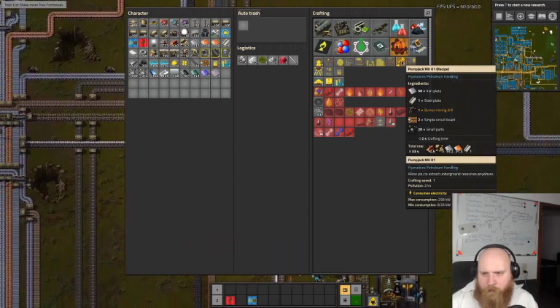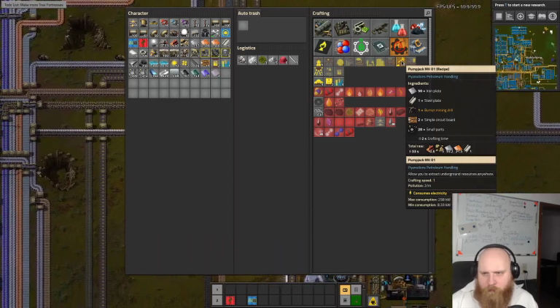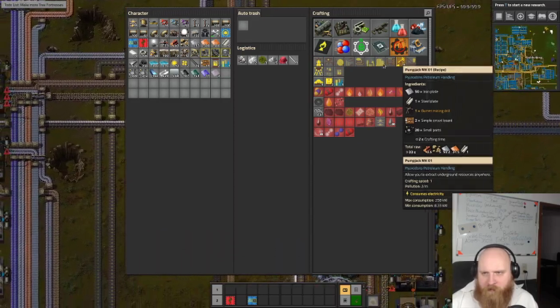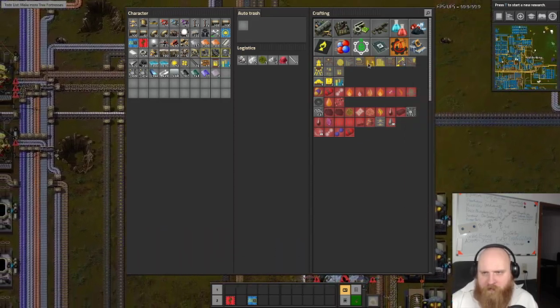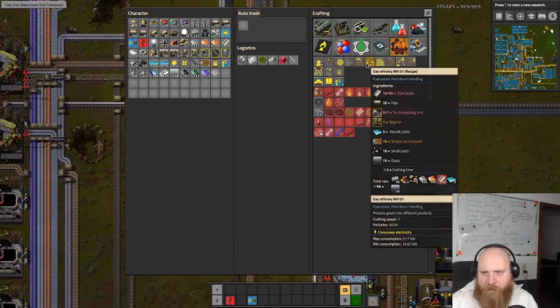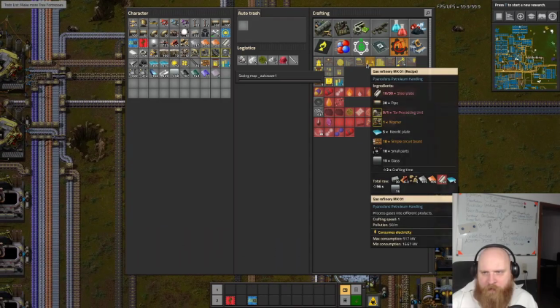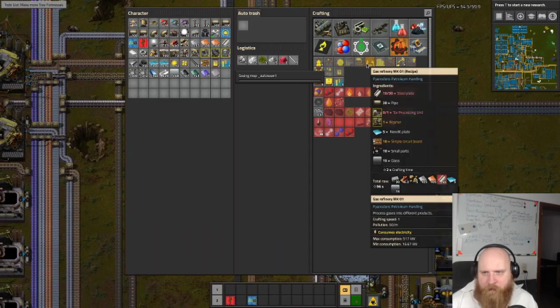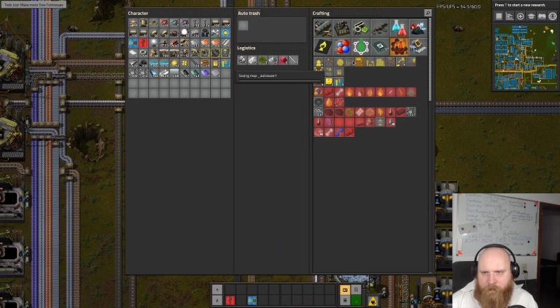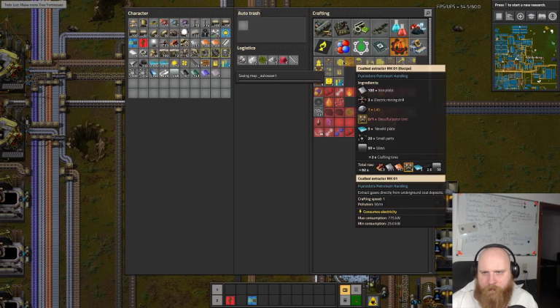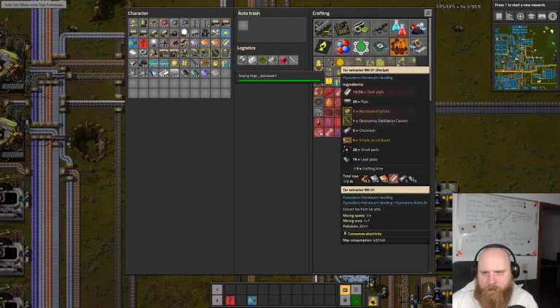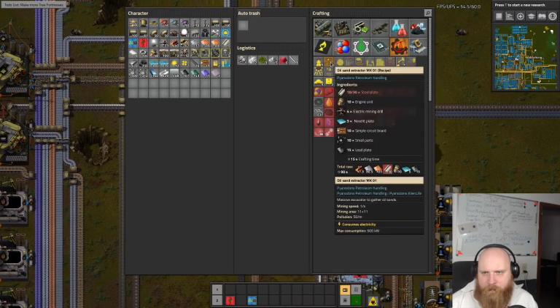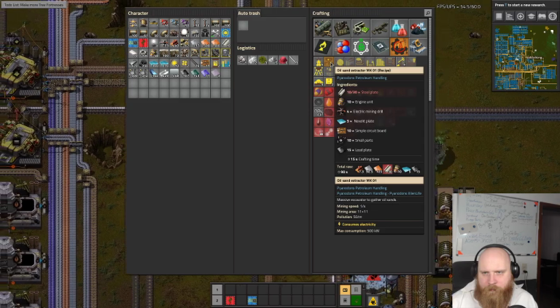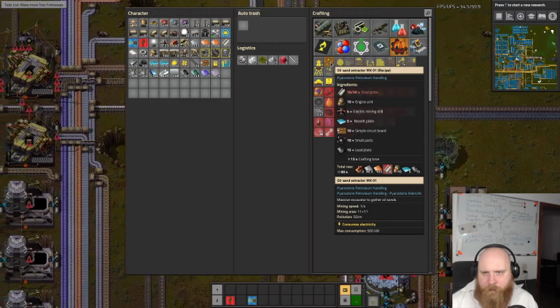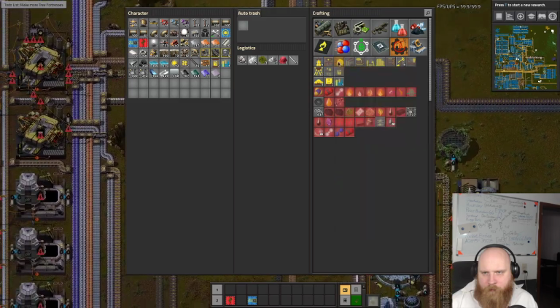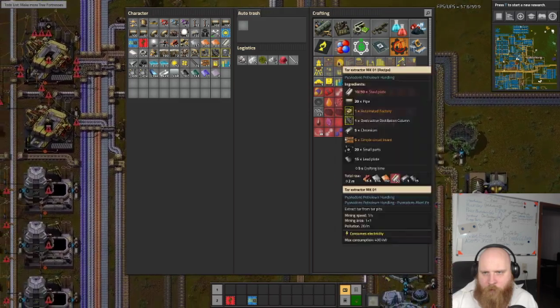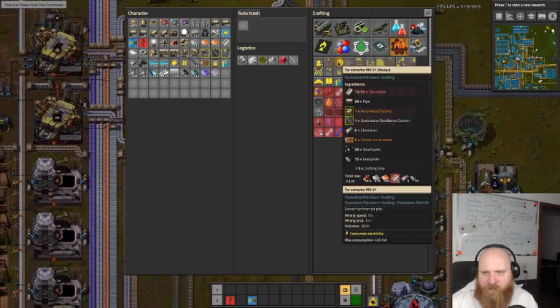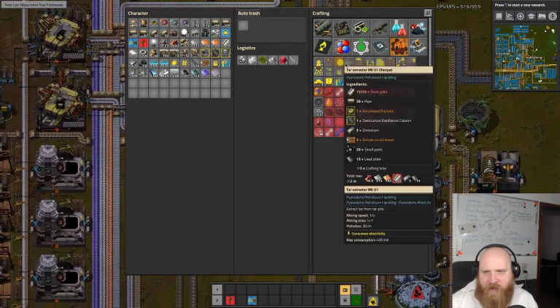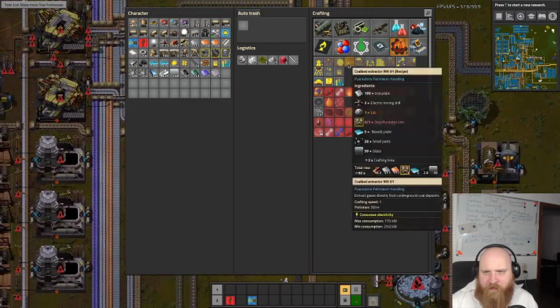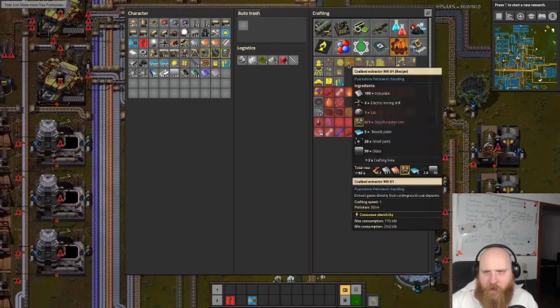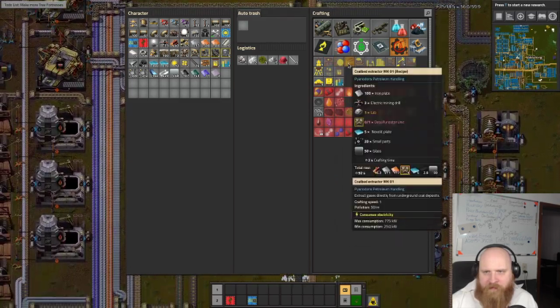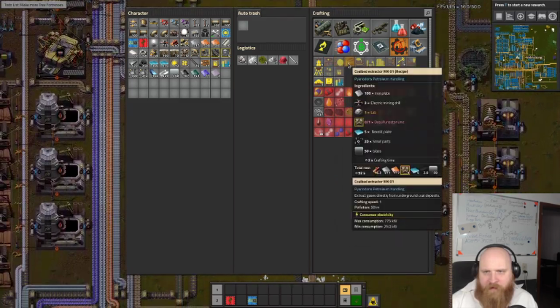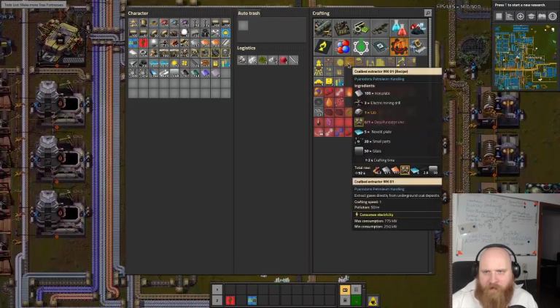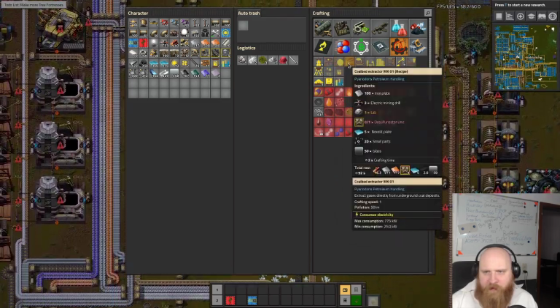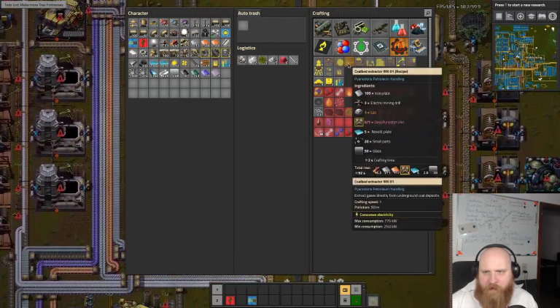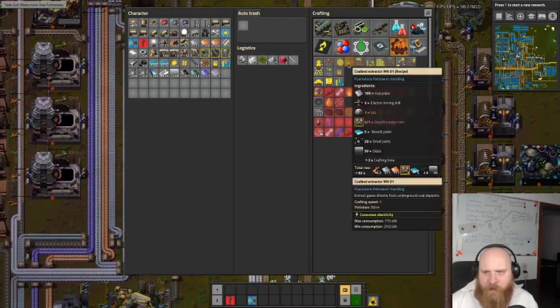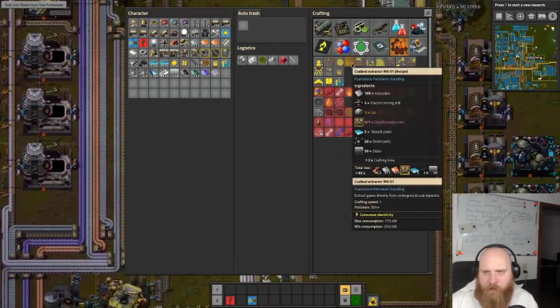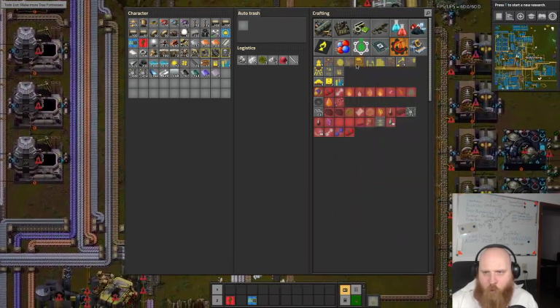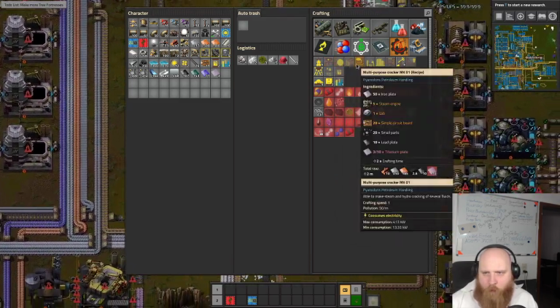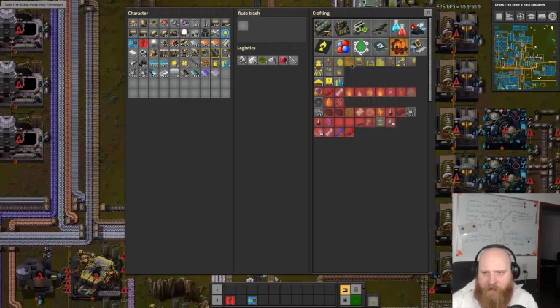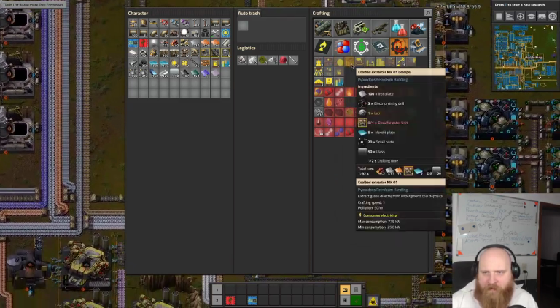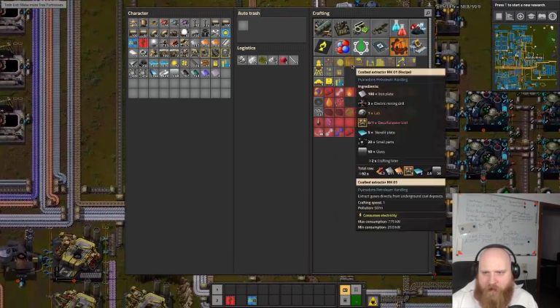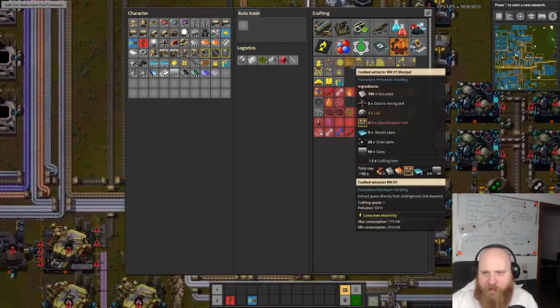This is everything: oil sands, tar extractor, coal extractor.